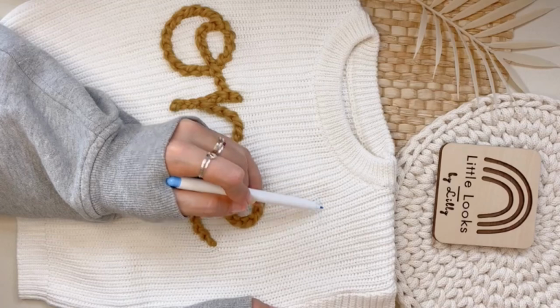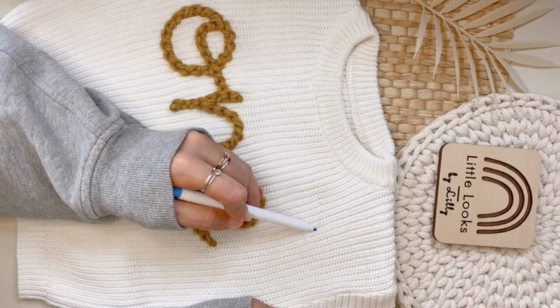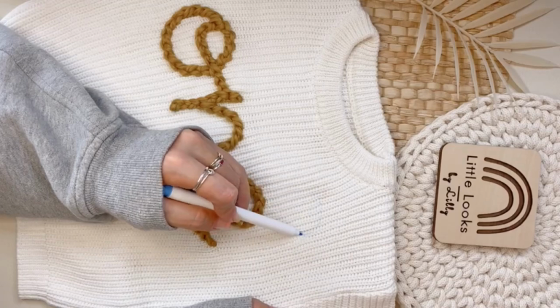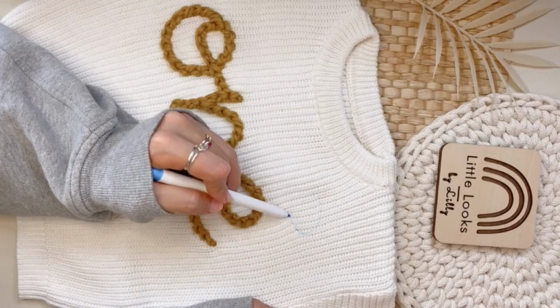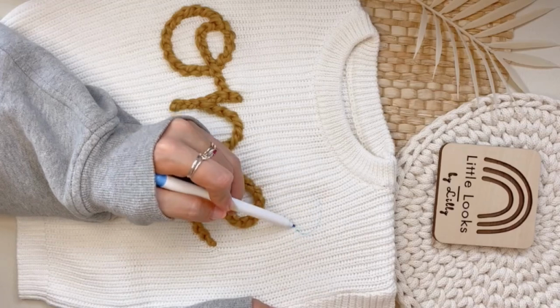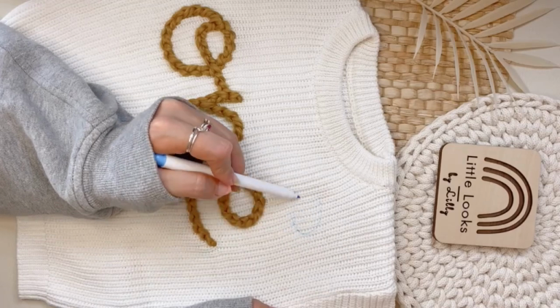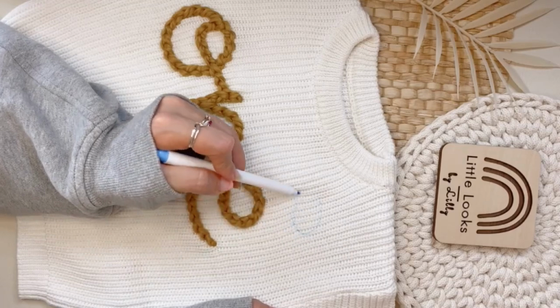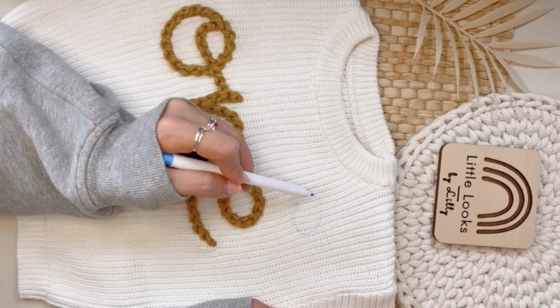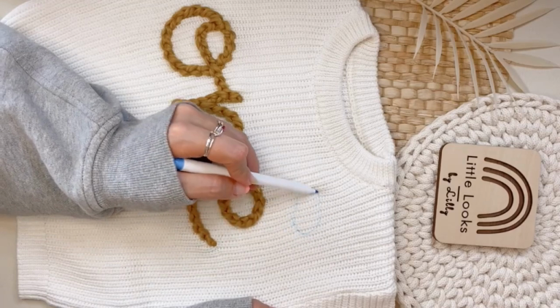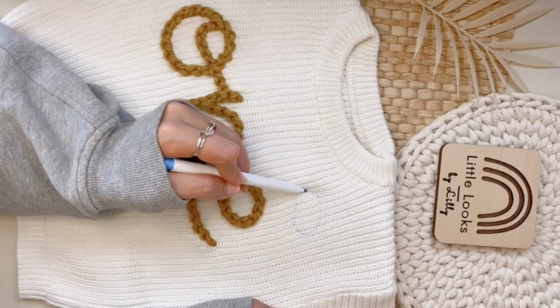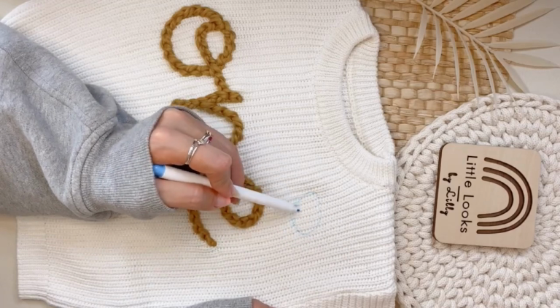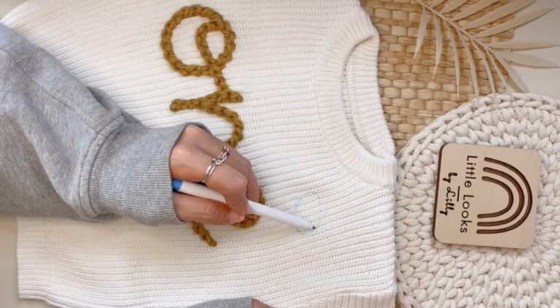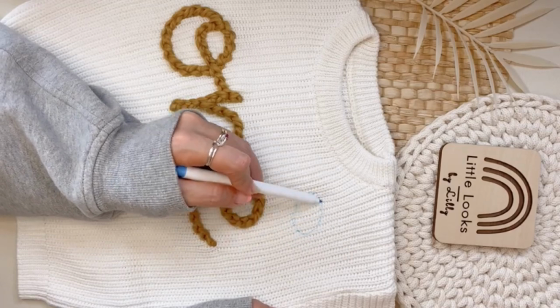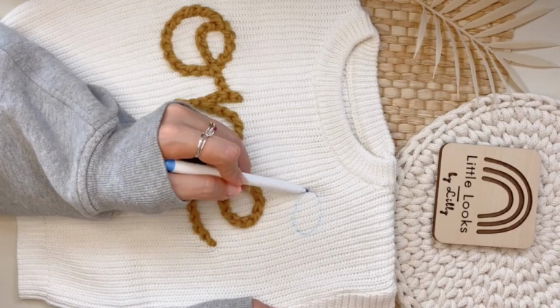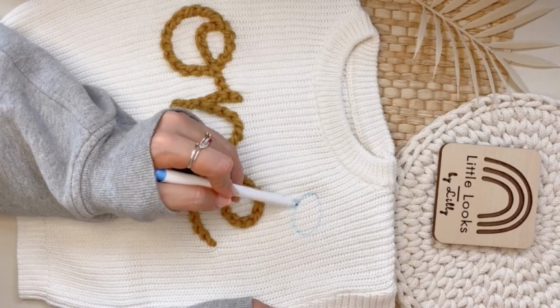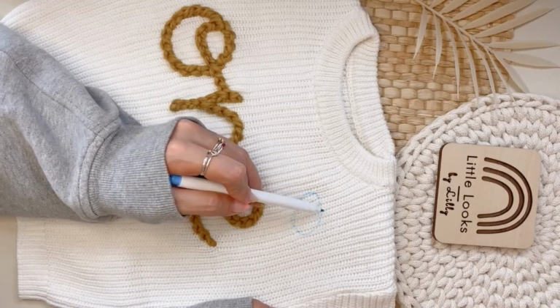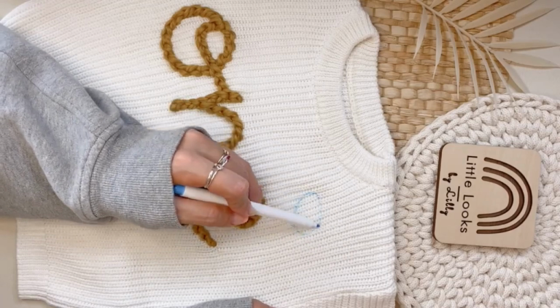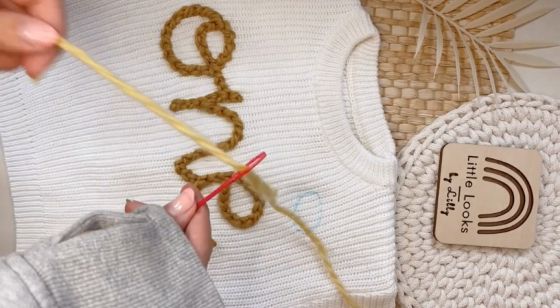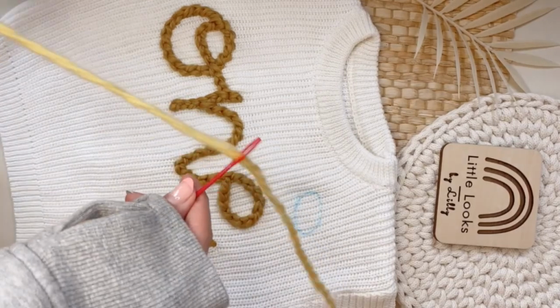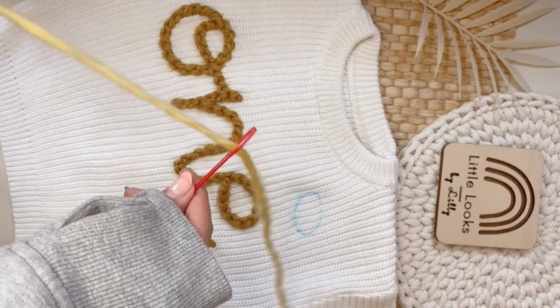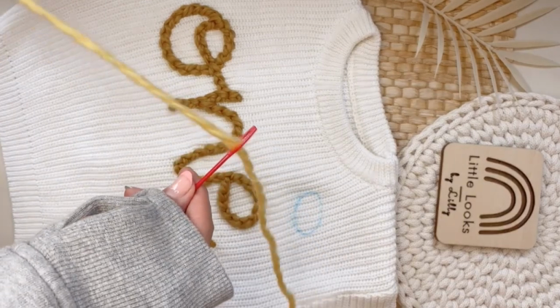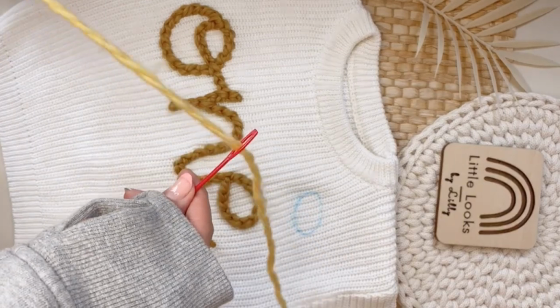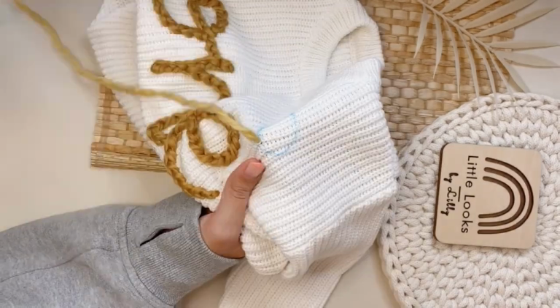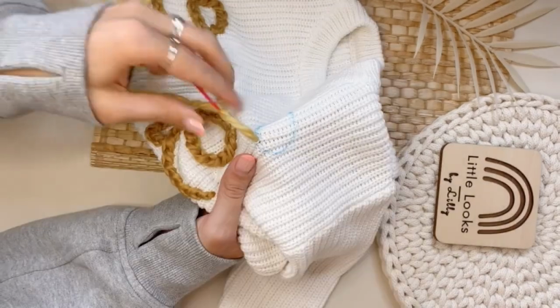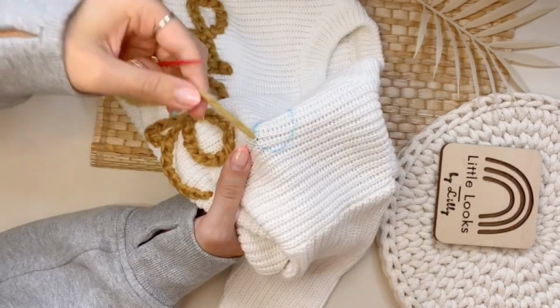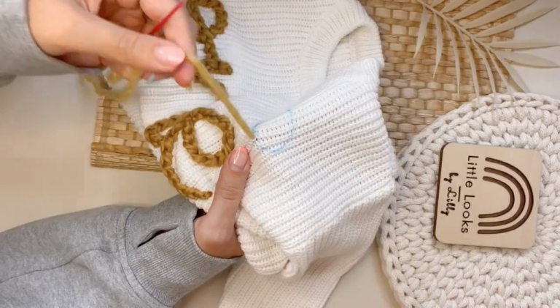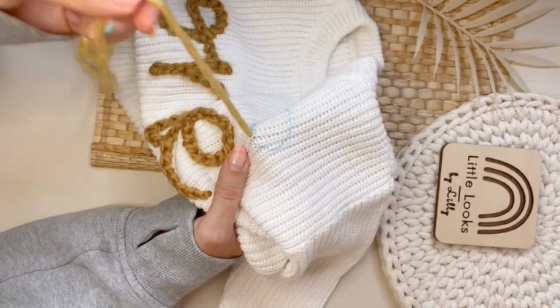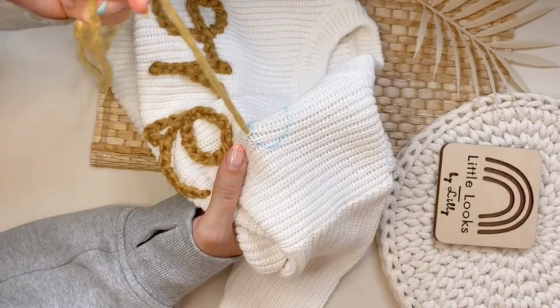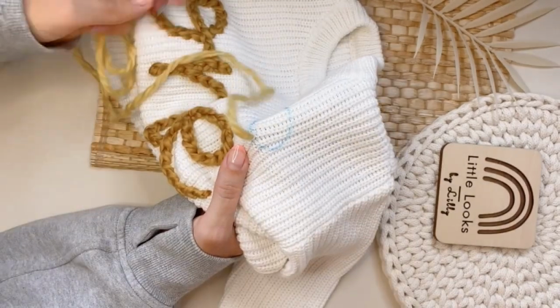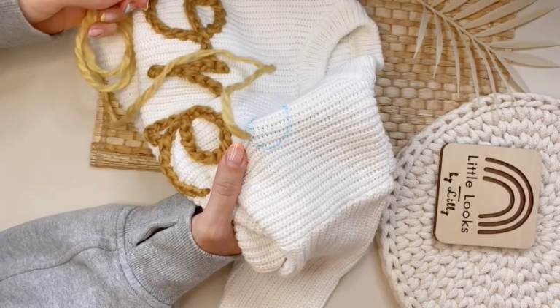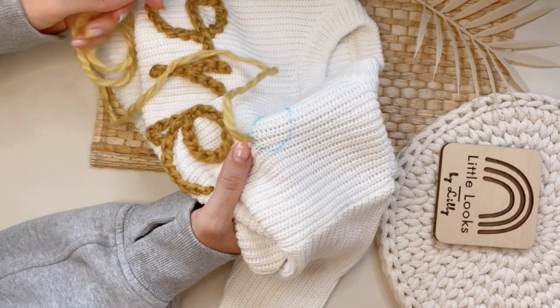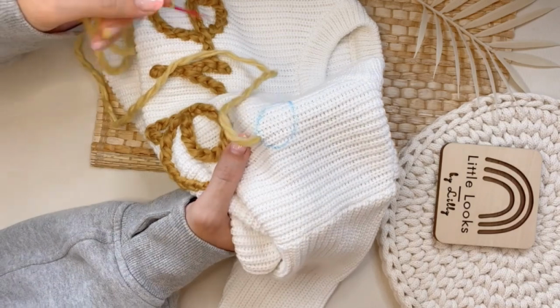Hi friends and welcome back to another Tutorial Tuesday. Today I'm going to show you how to embroider a bumblebee.